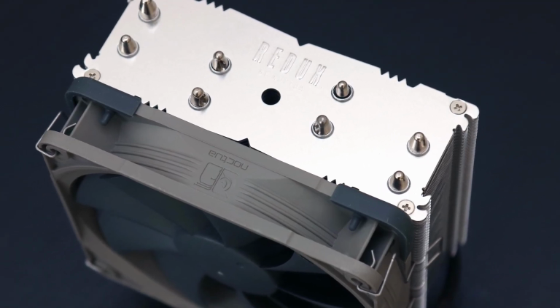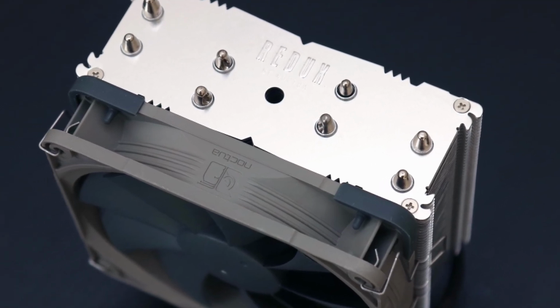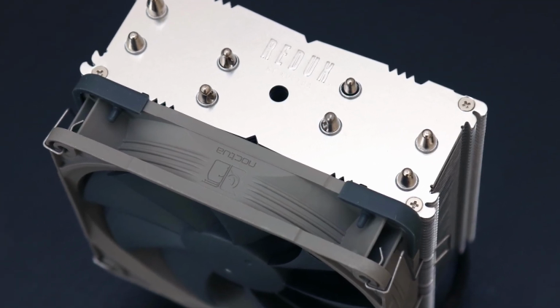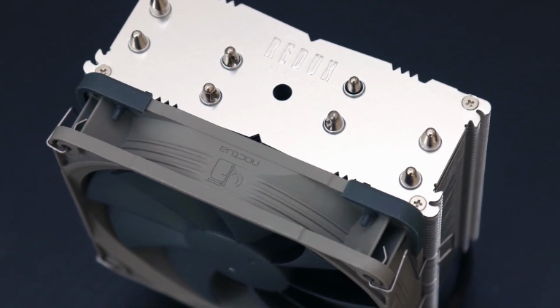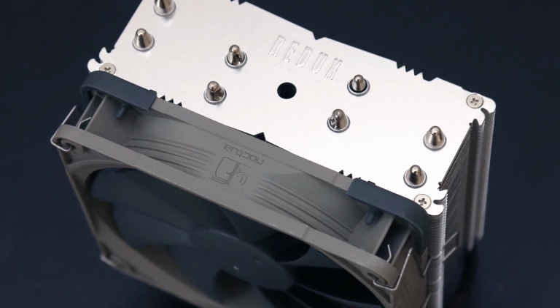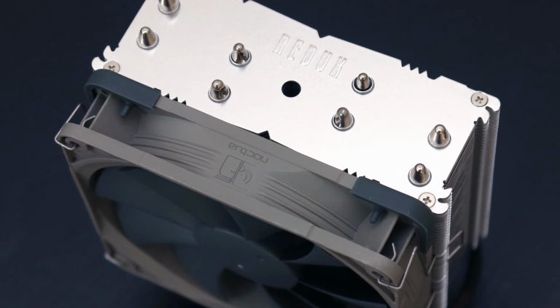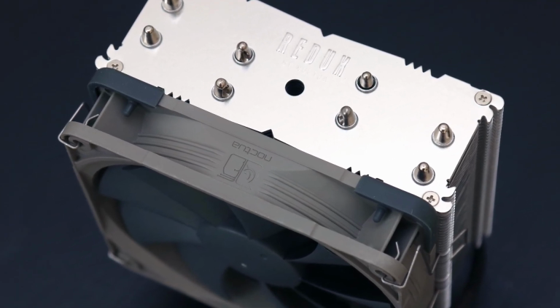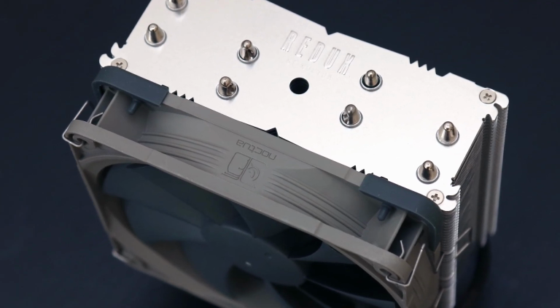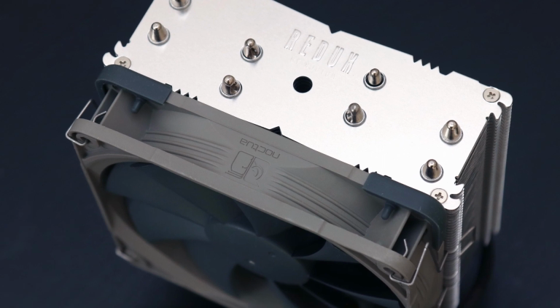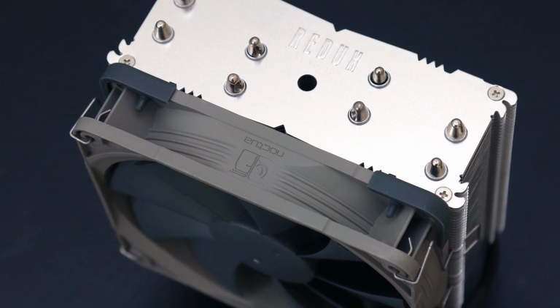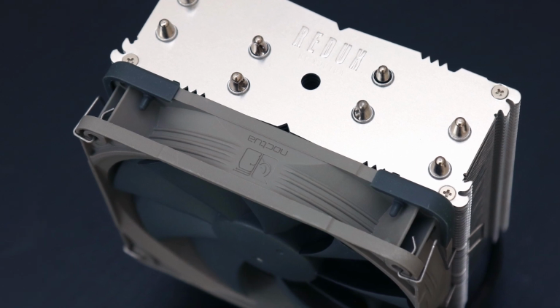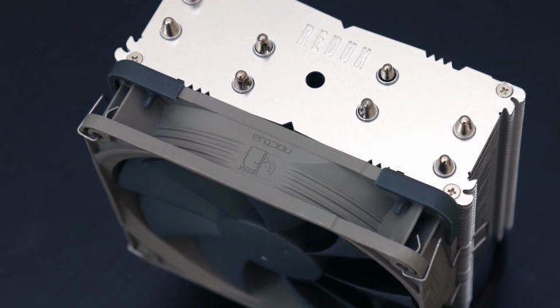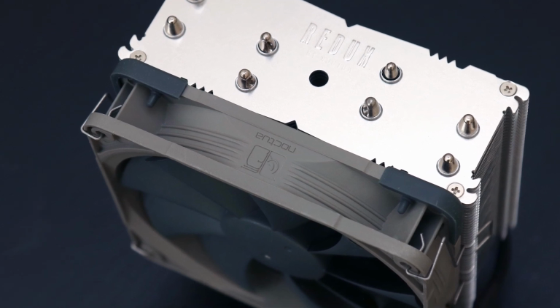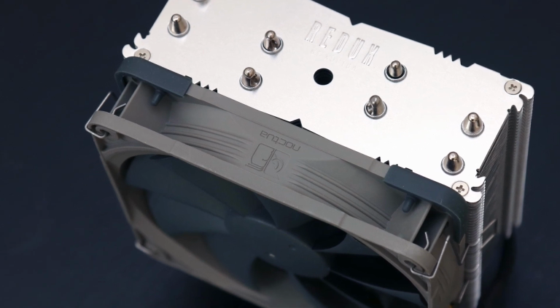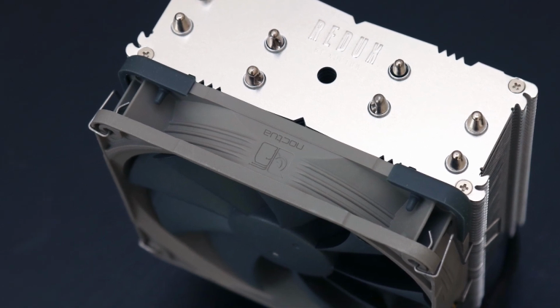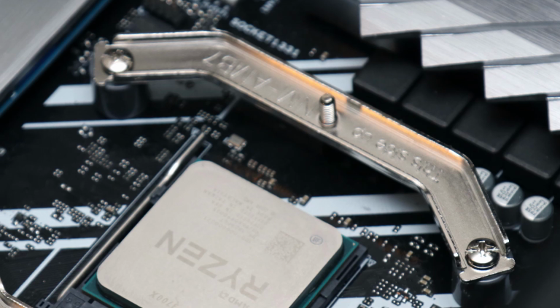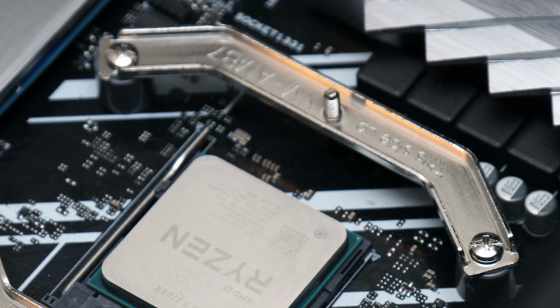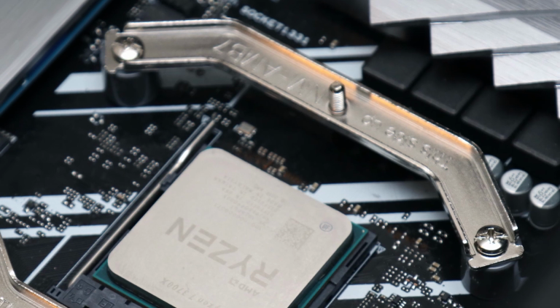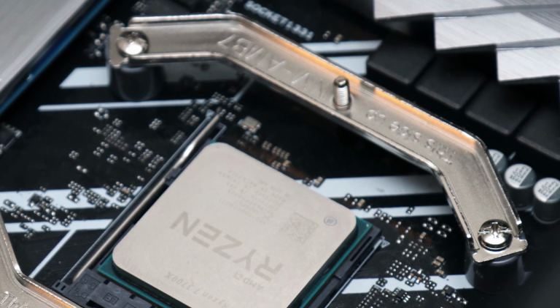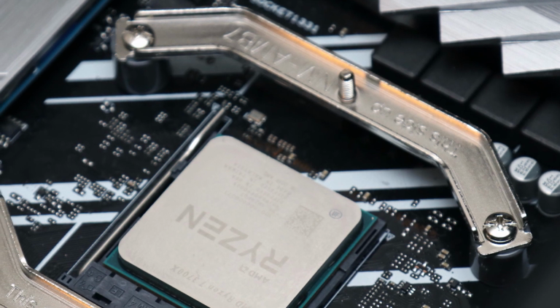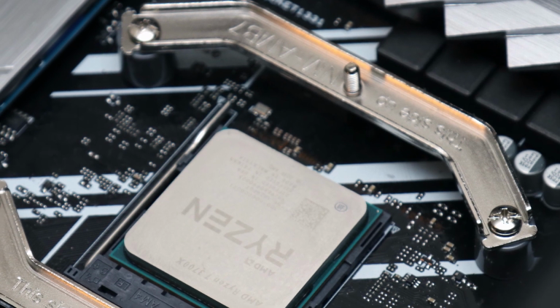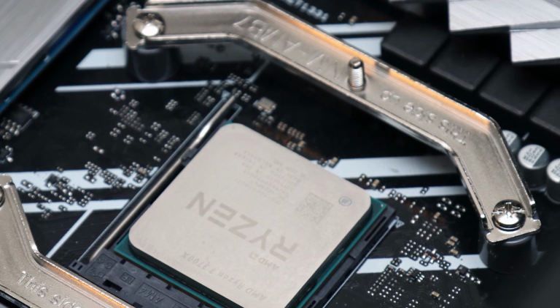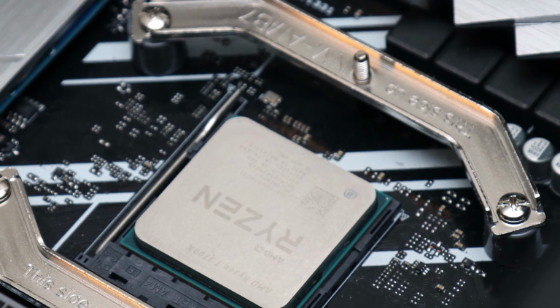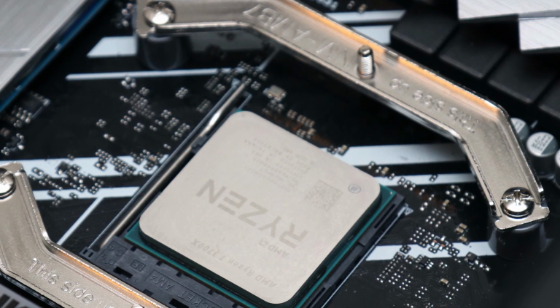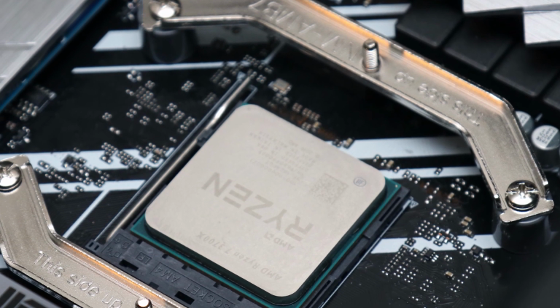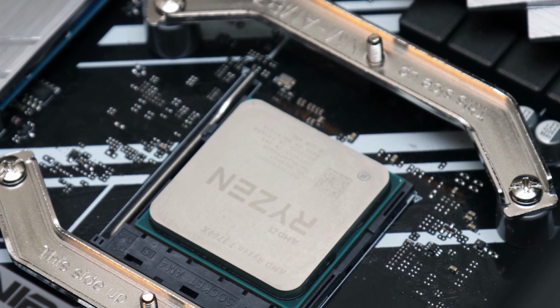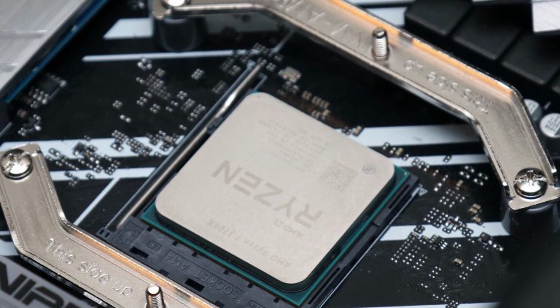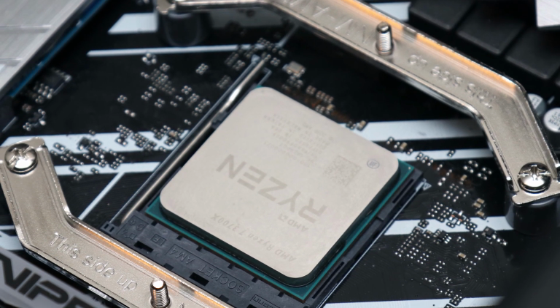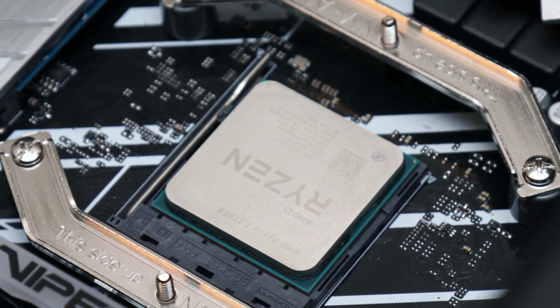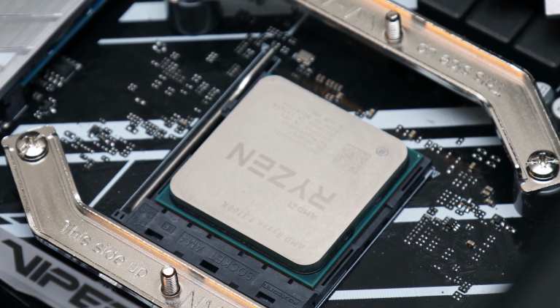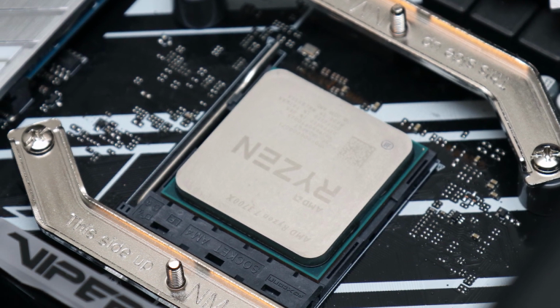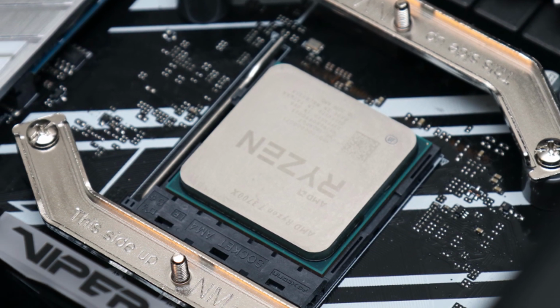The installation process is the exact same as previous Noctua coolers, which is to say it is still excellent.